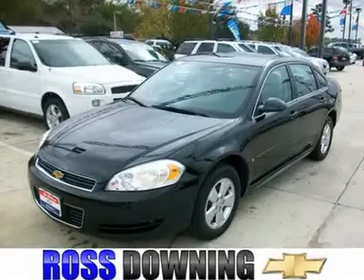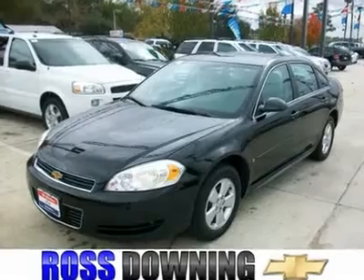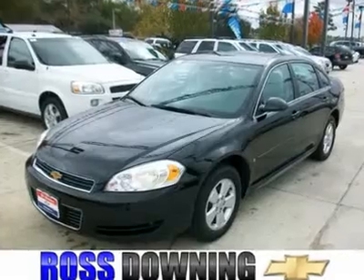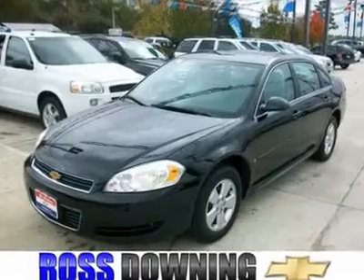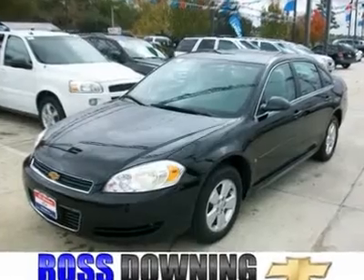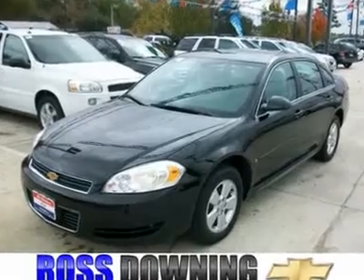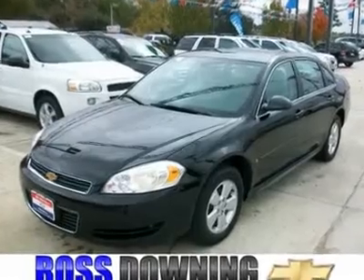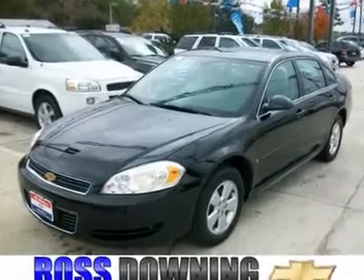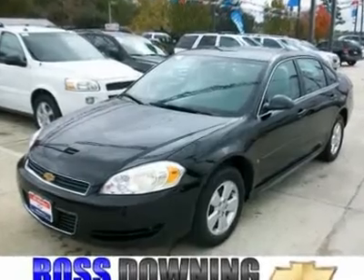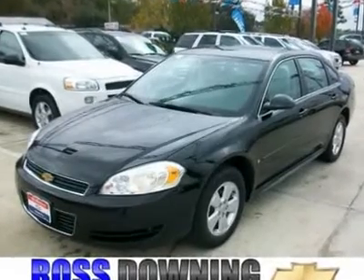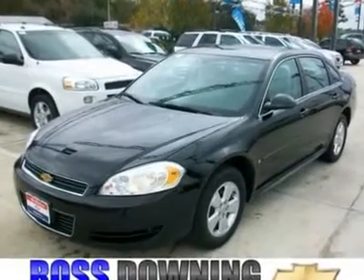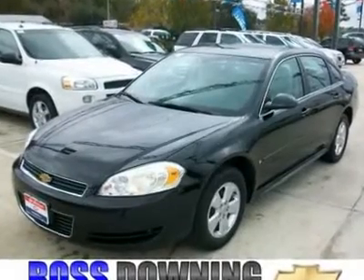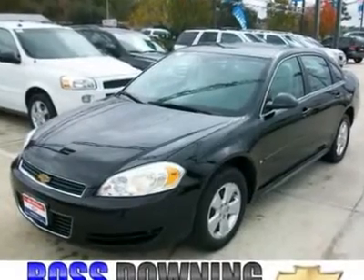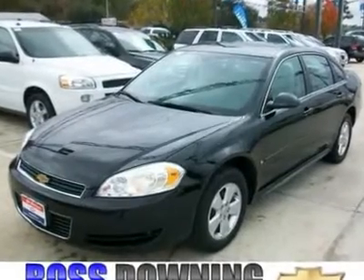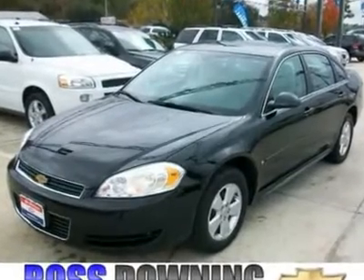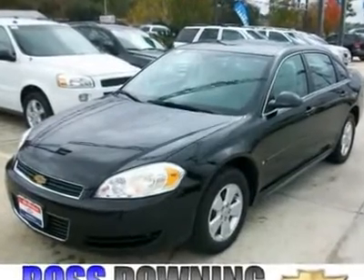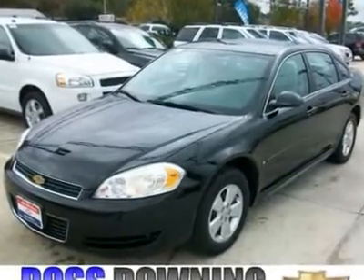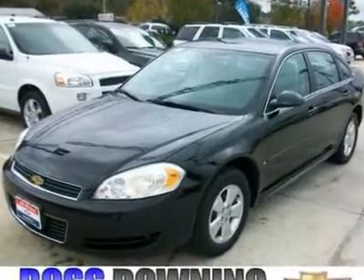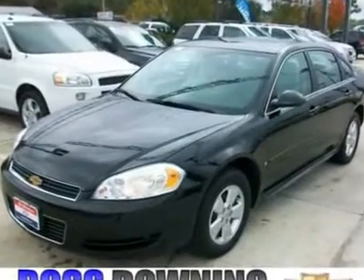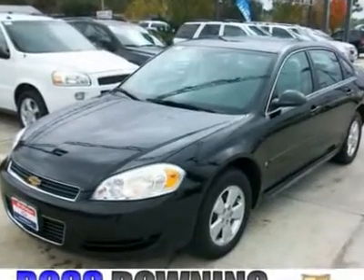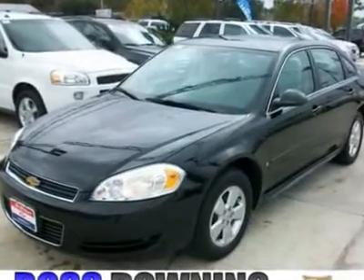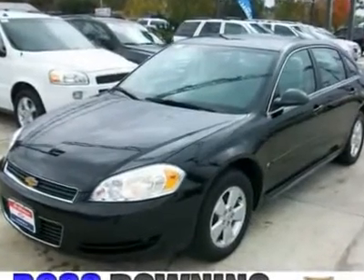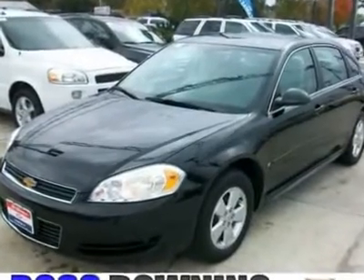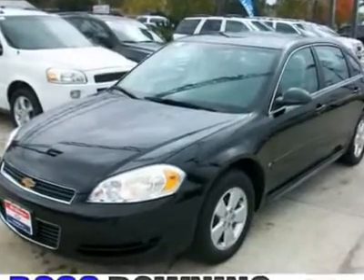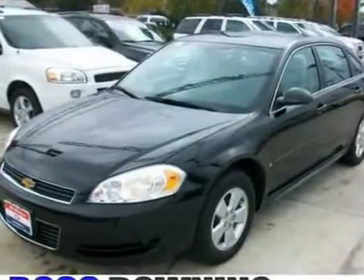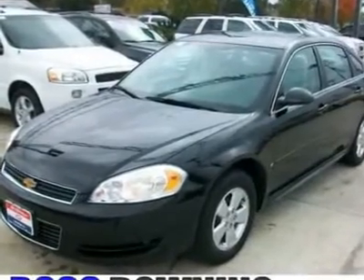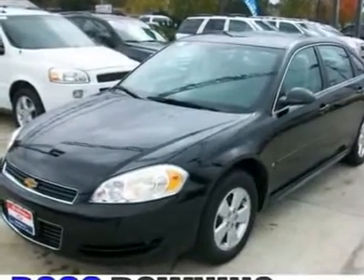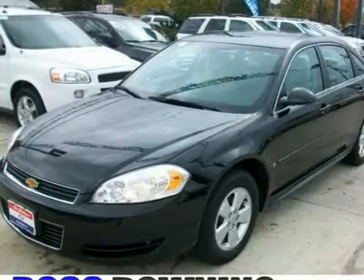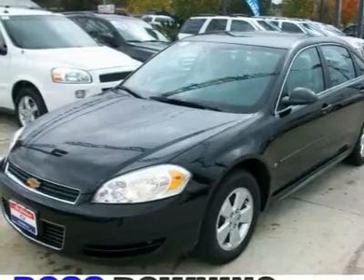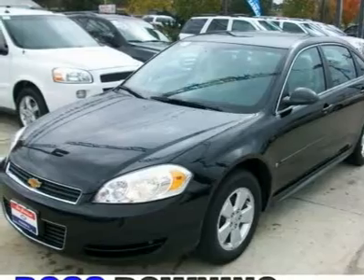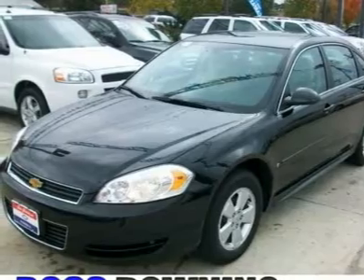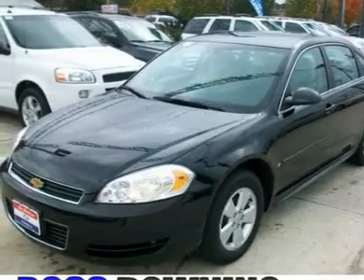A very nice one-owner vehicle at a marvelous price like this is getting harder and harder to find.